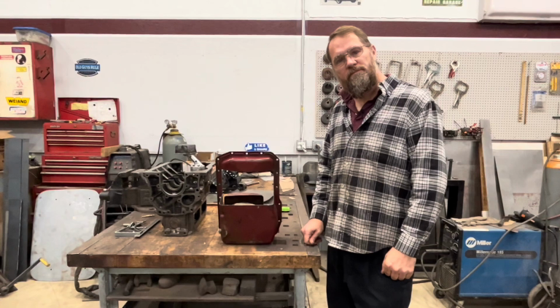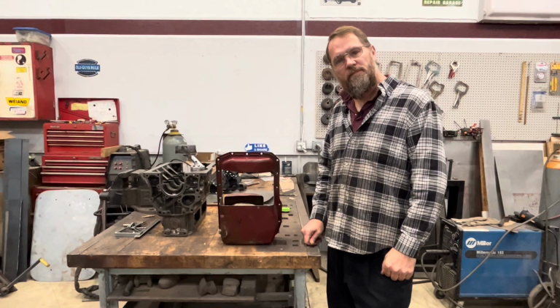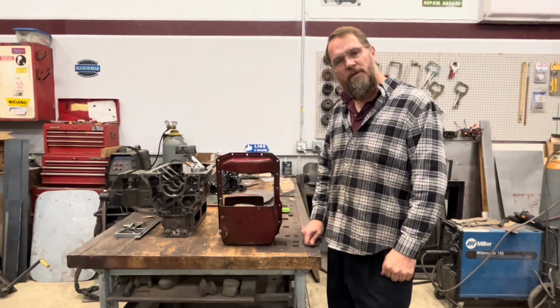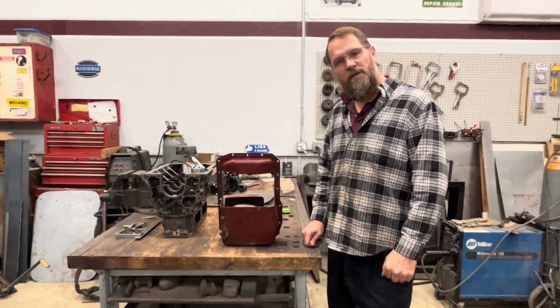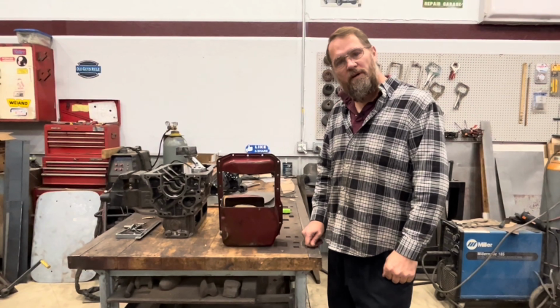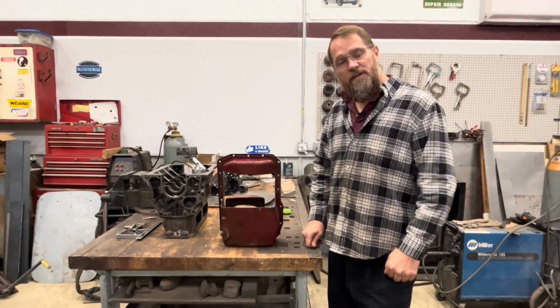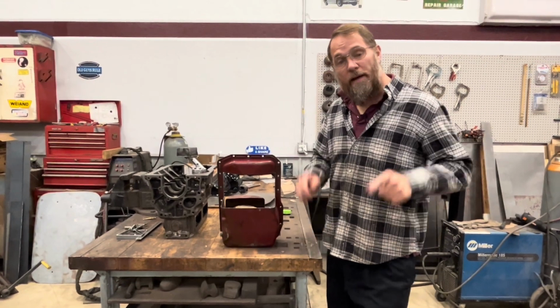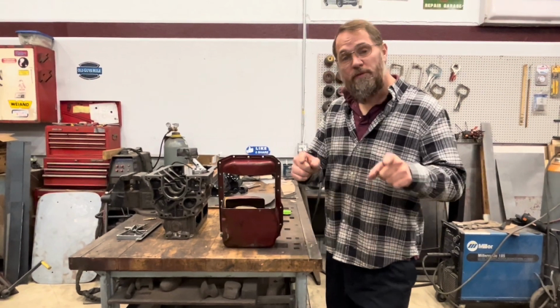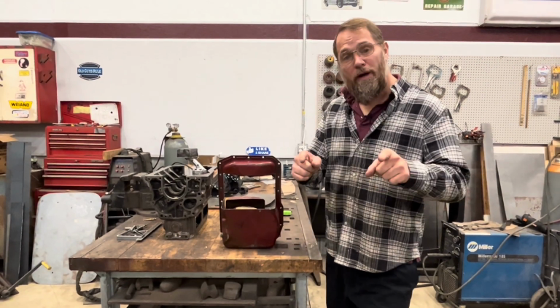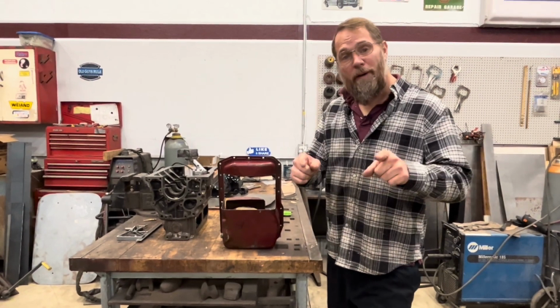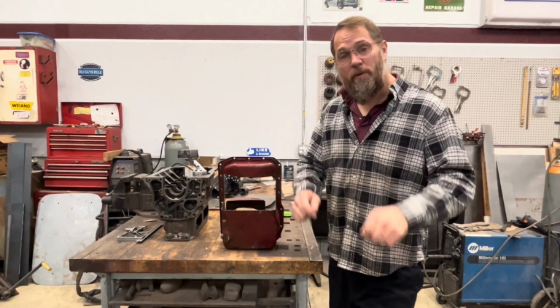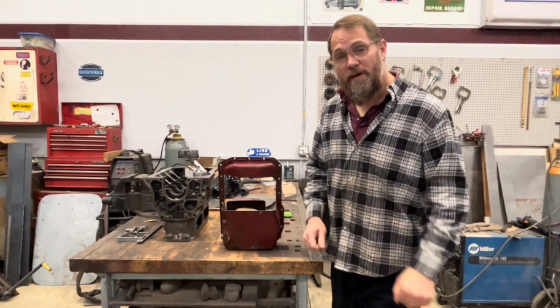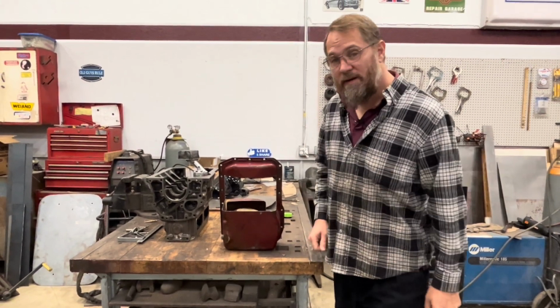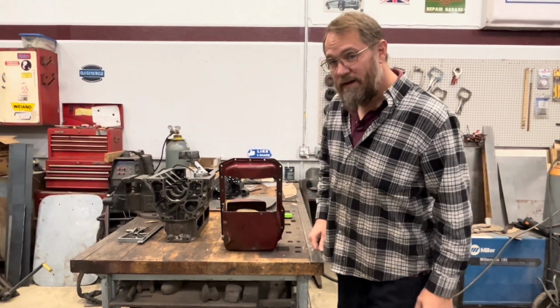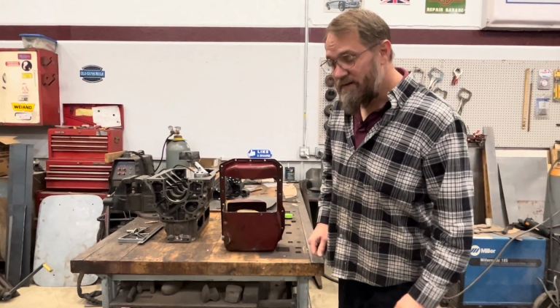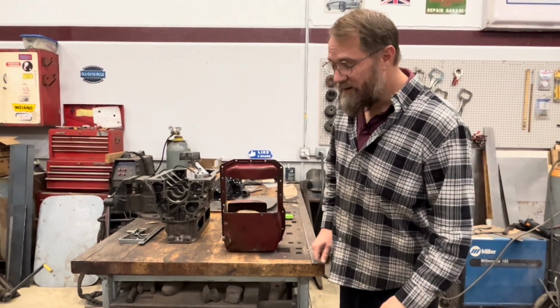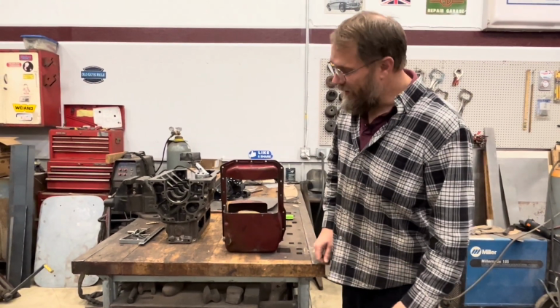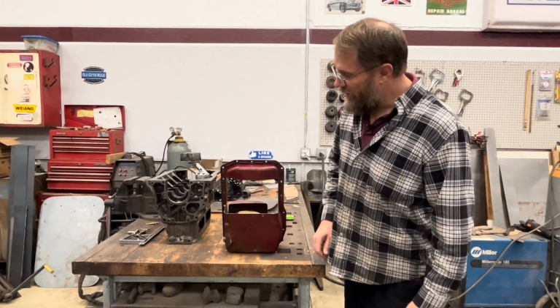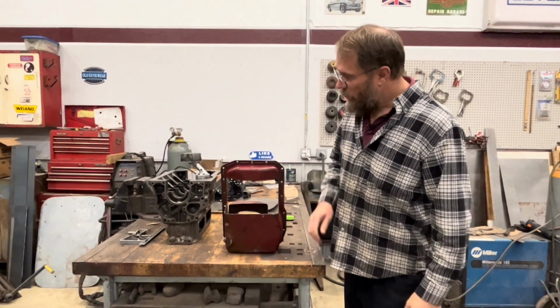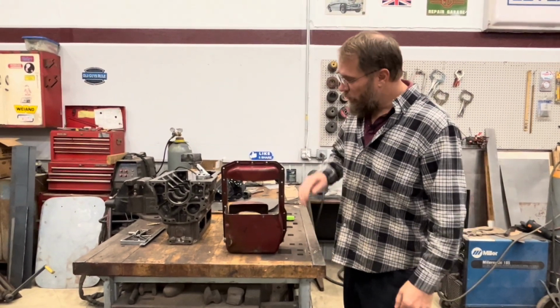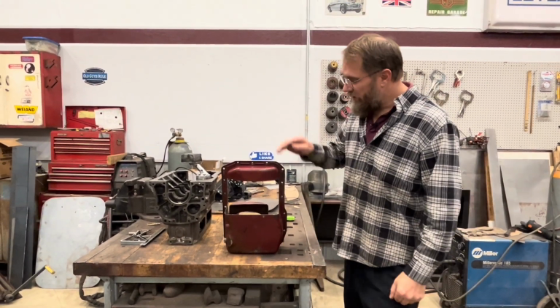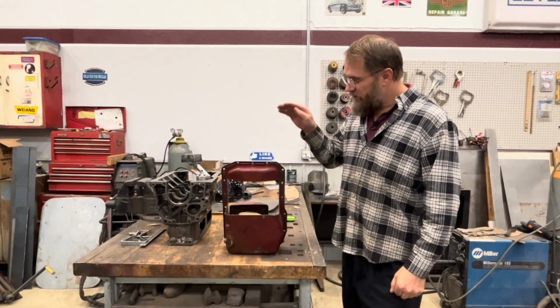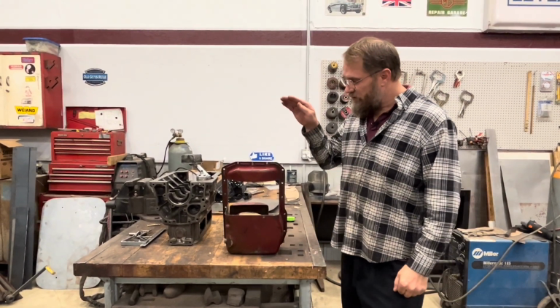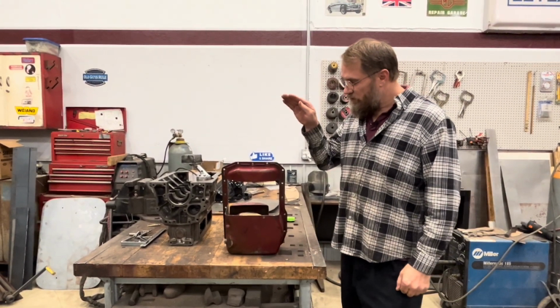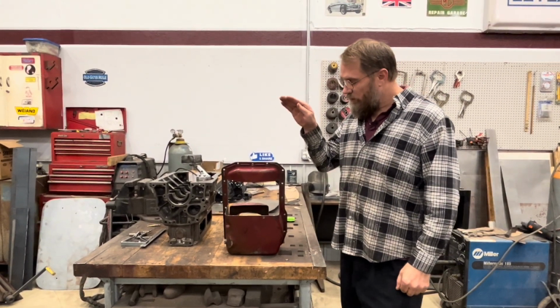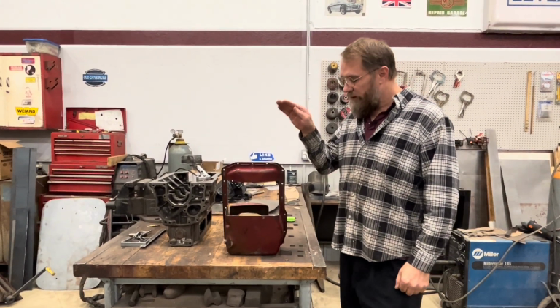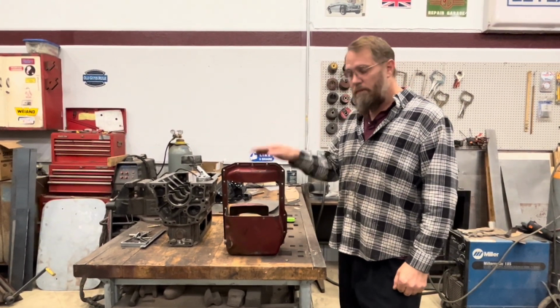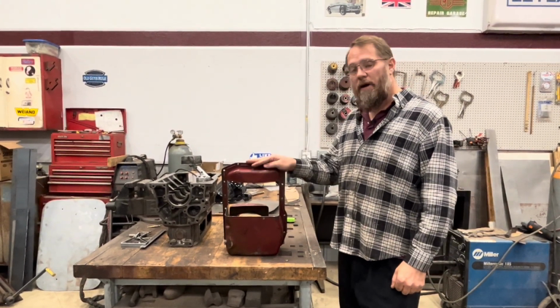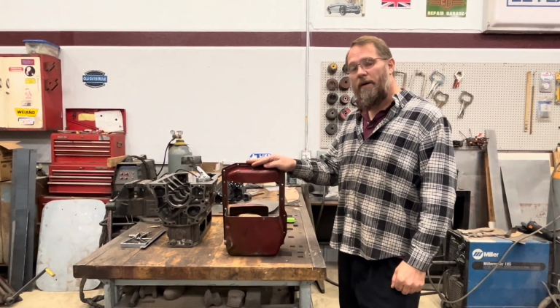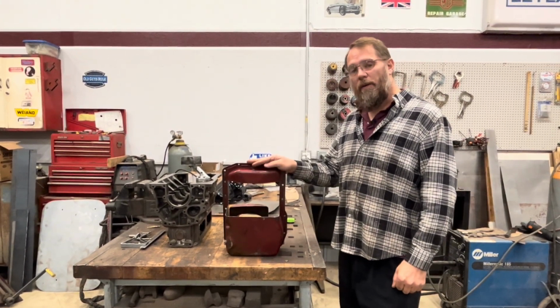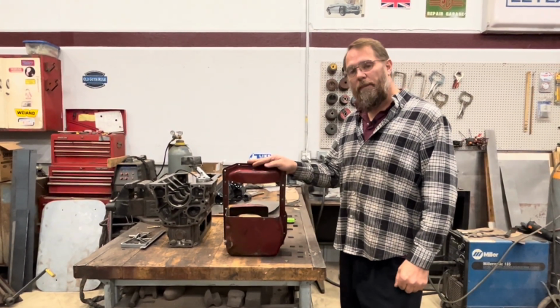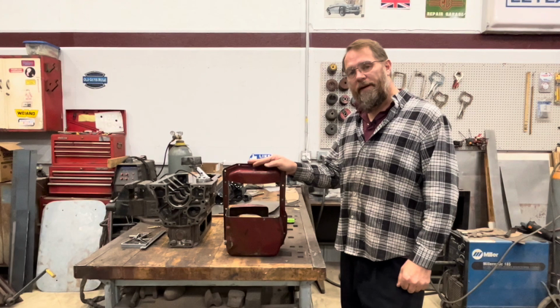It's MD Rob back with you and today we're going to continue working on my oil pan.